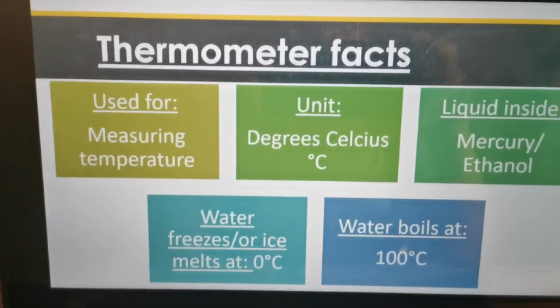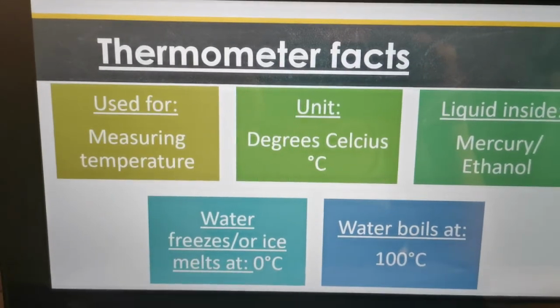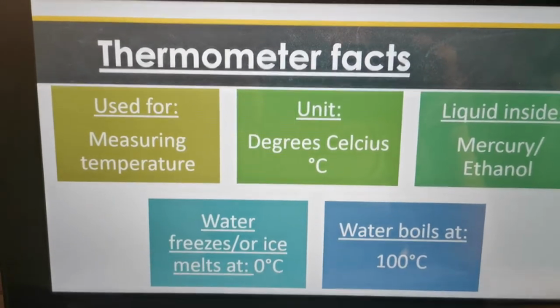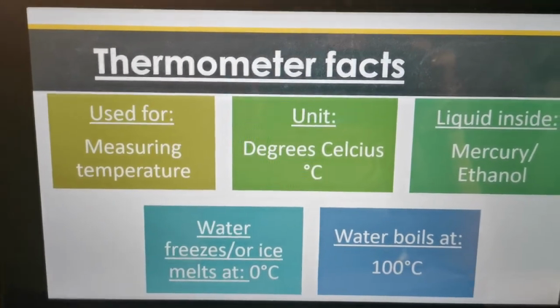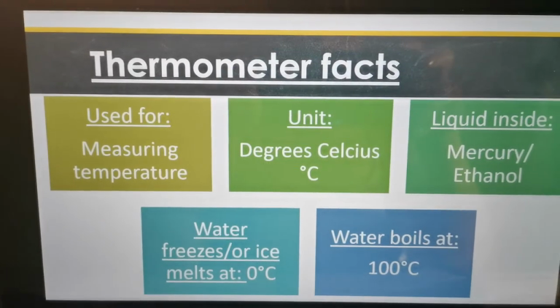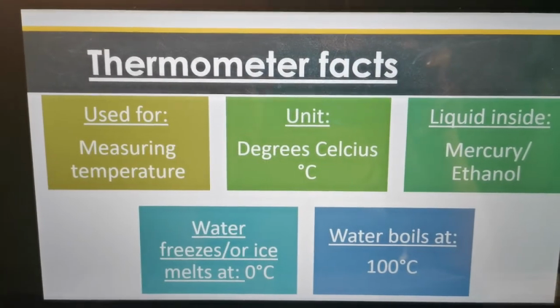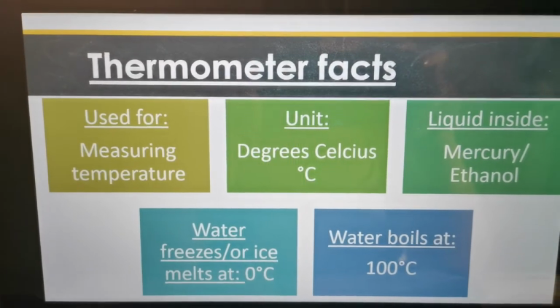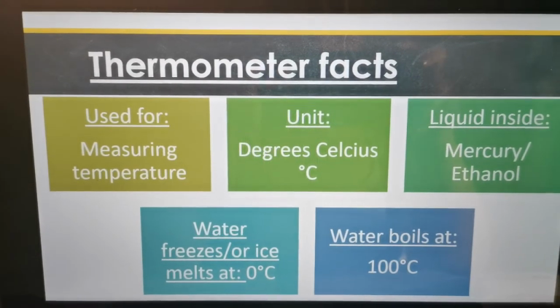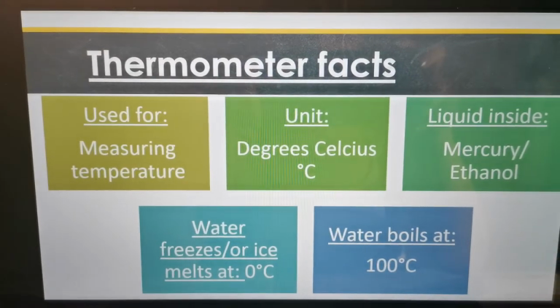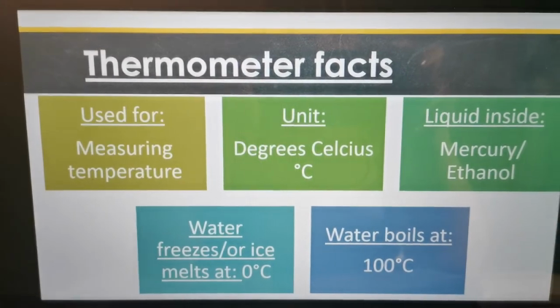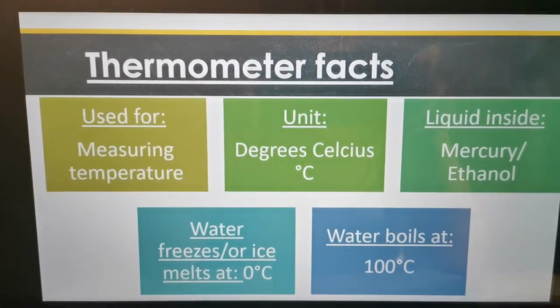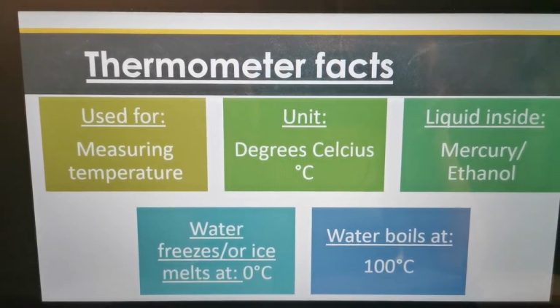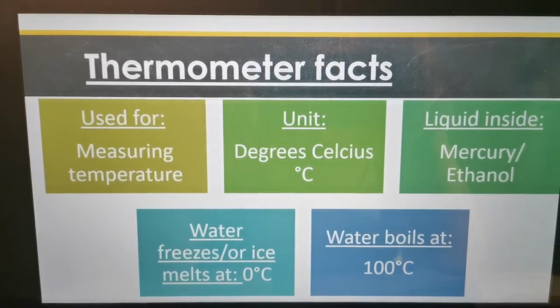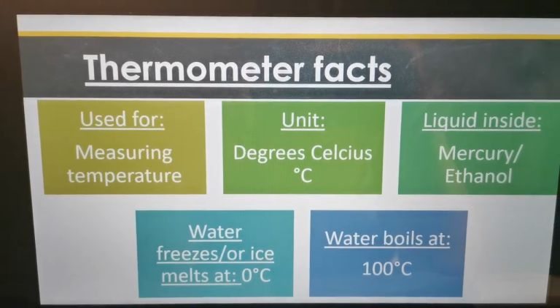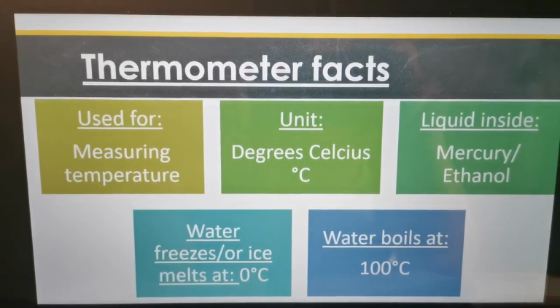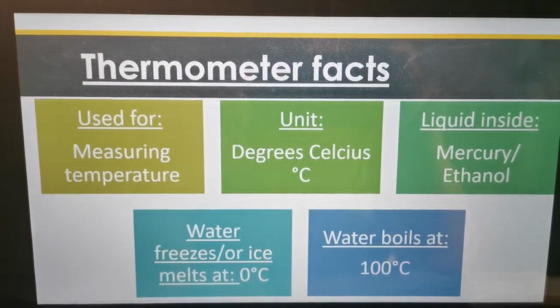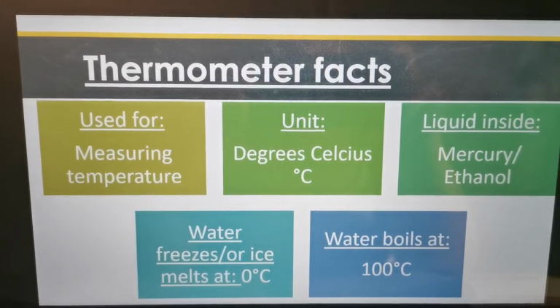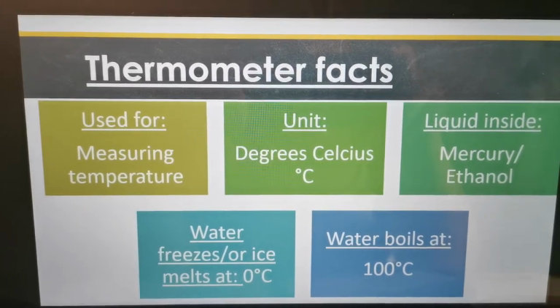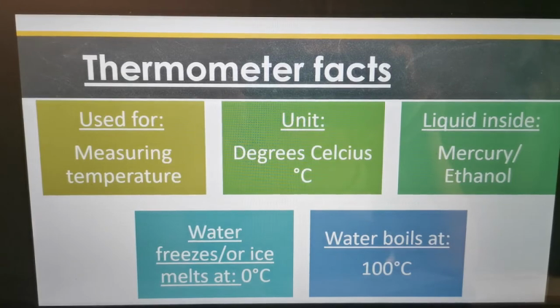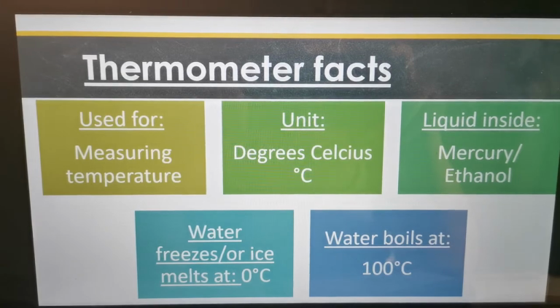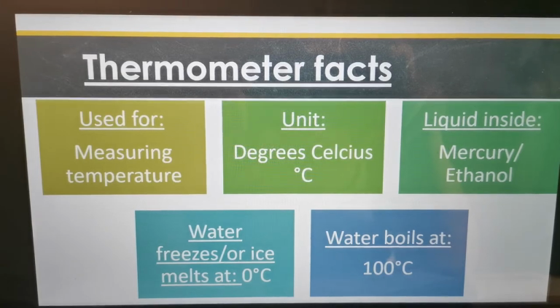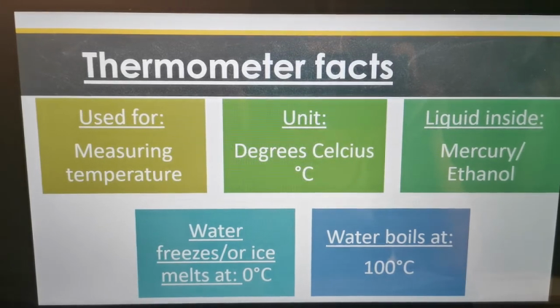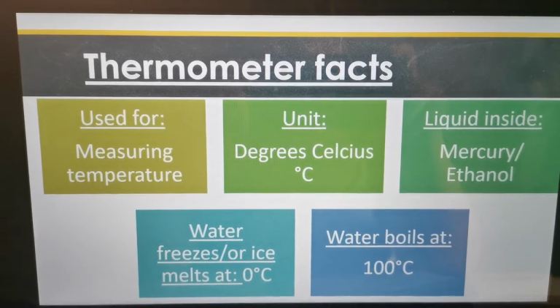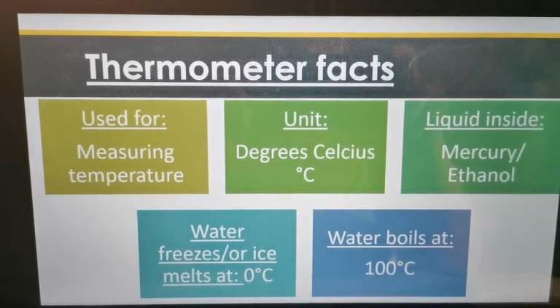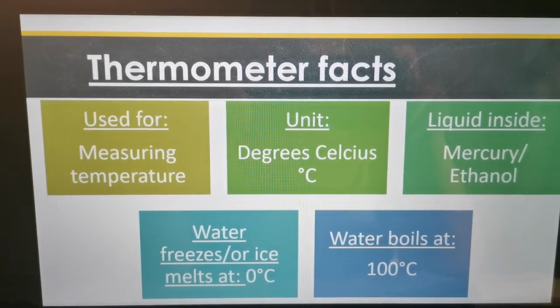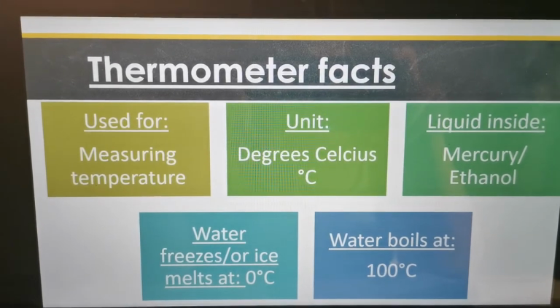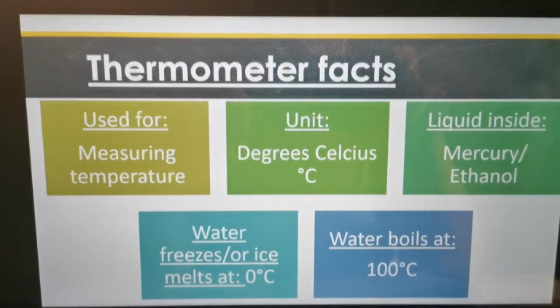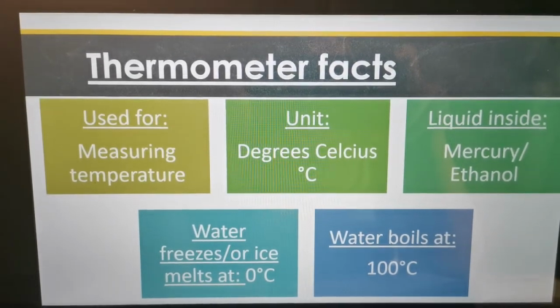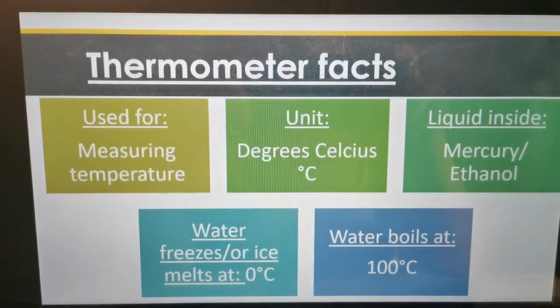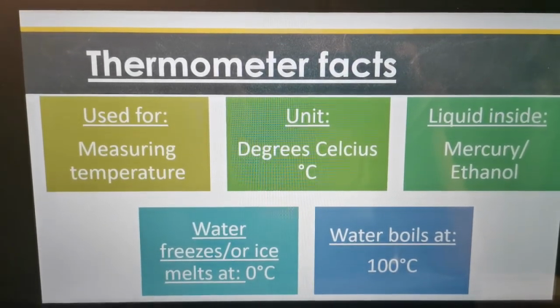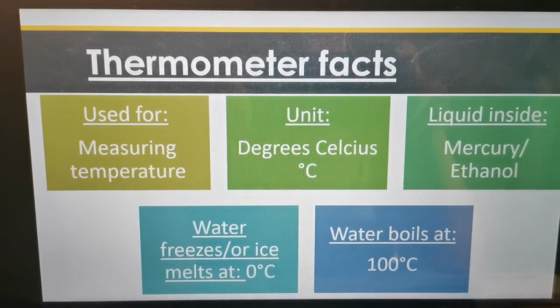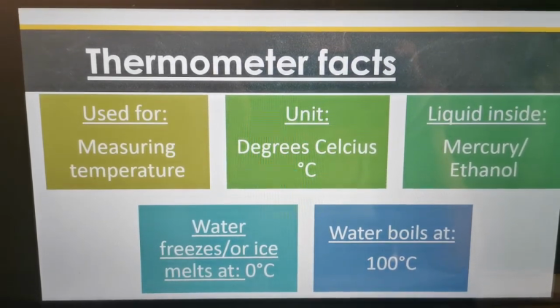Hi Great Force! Hope you're all doing well. Today we're going to look at the thermometer and thermometer facts.